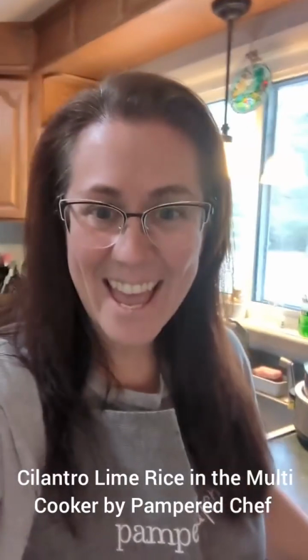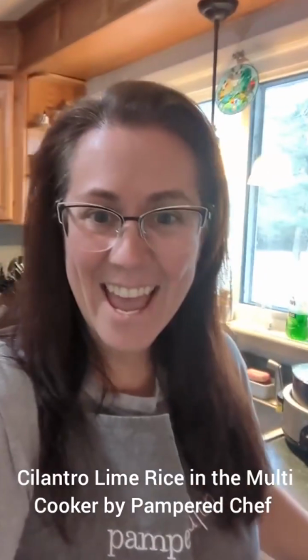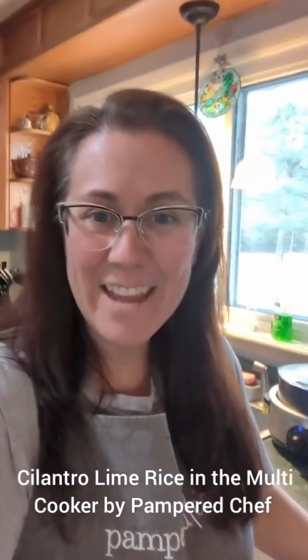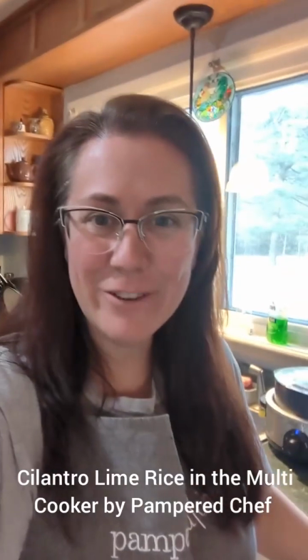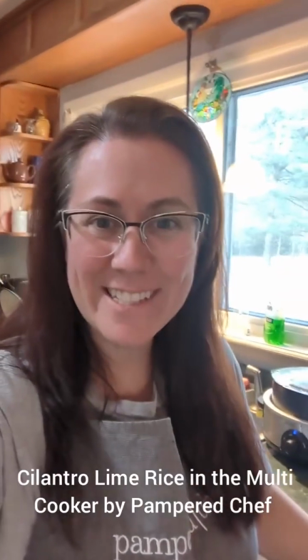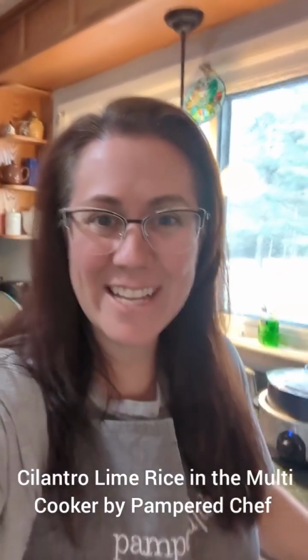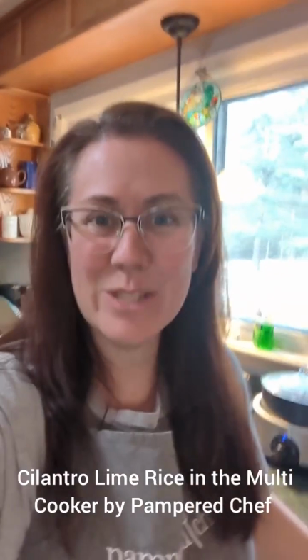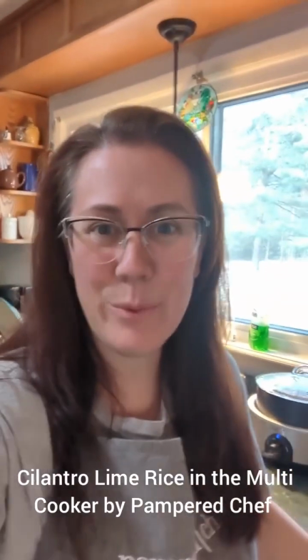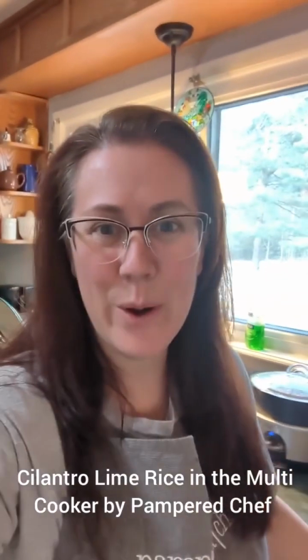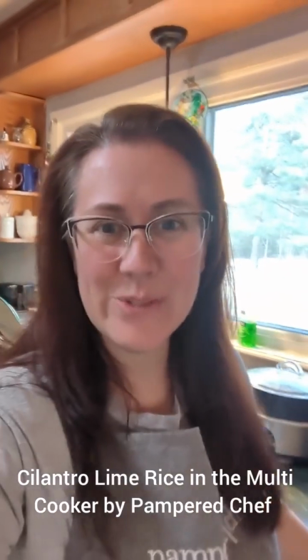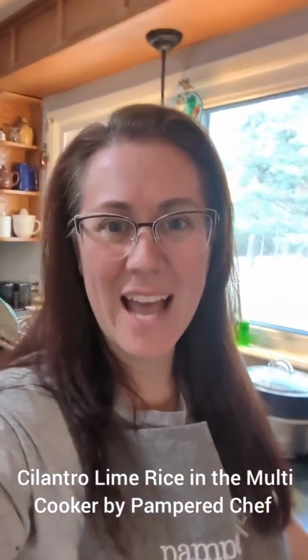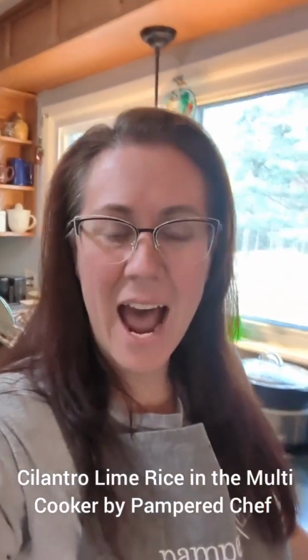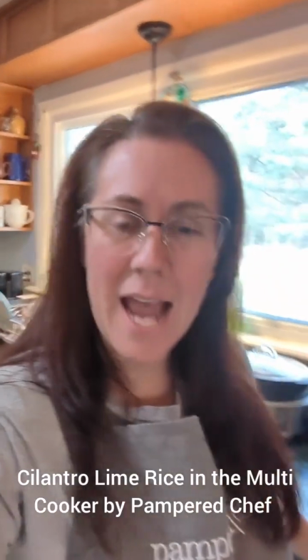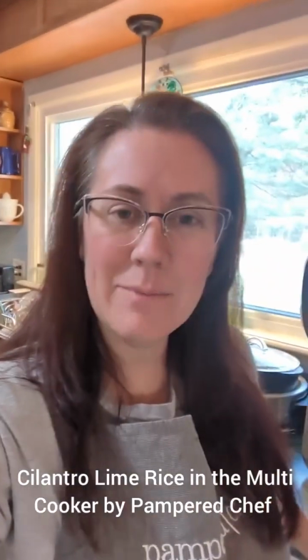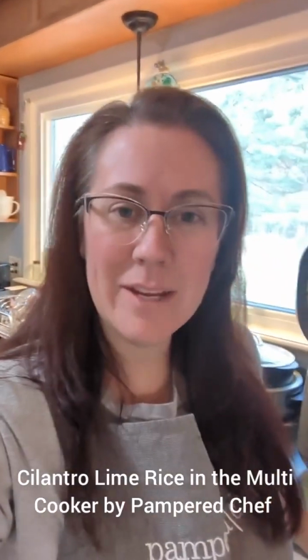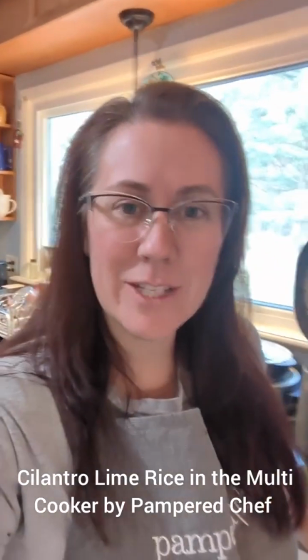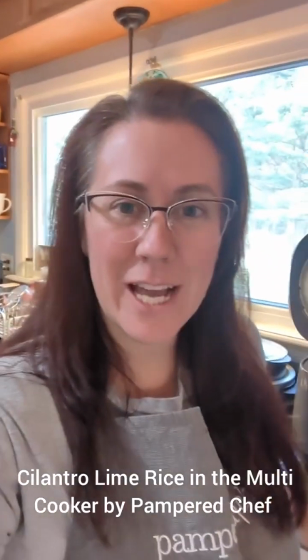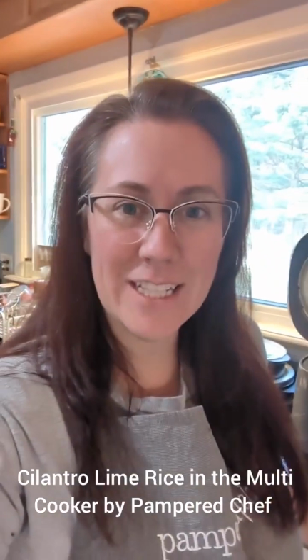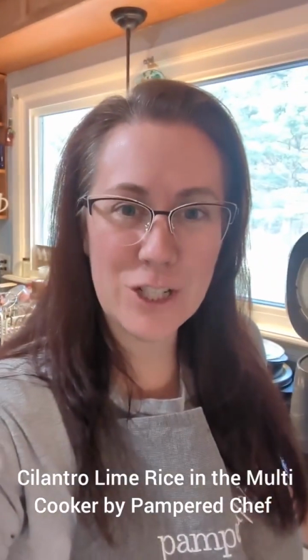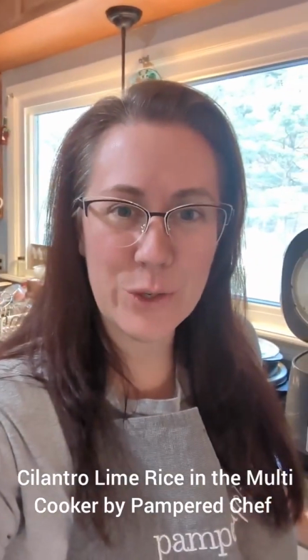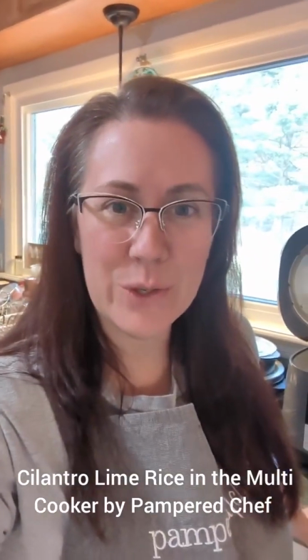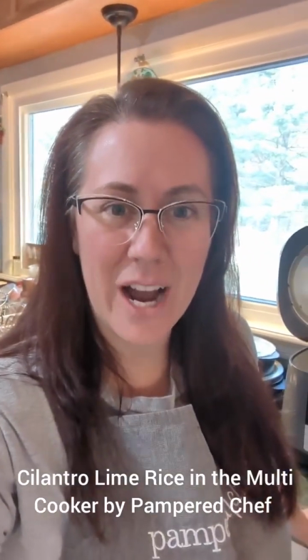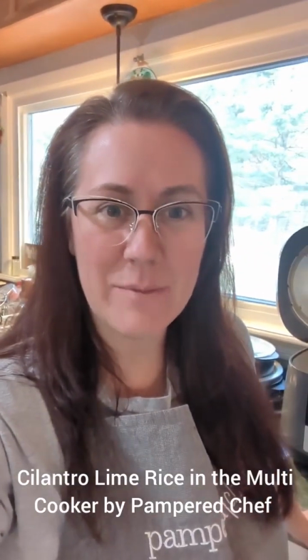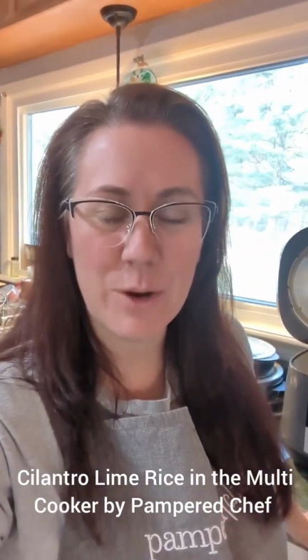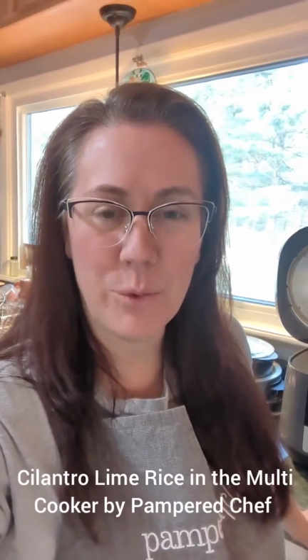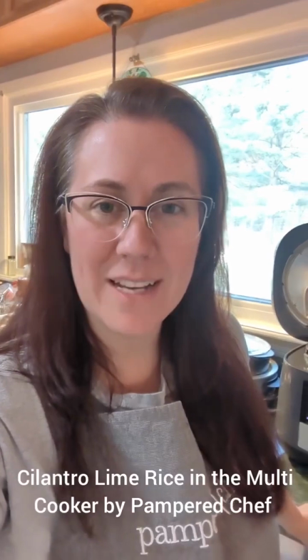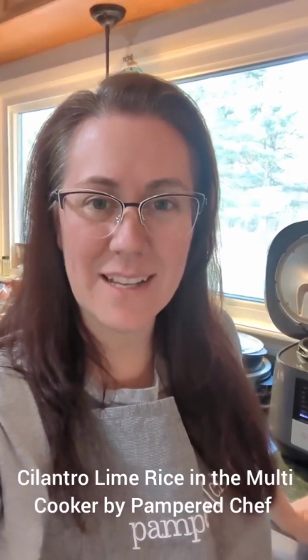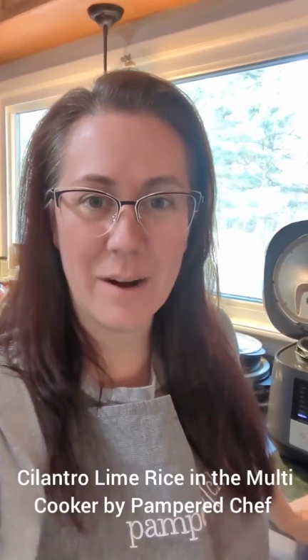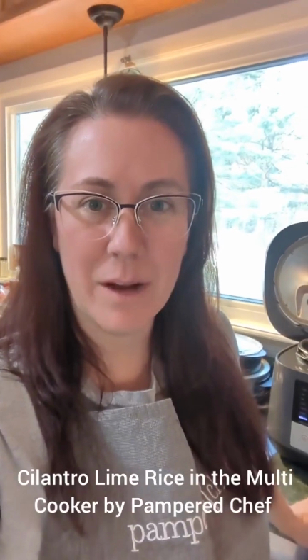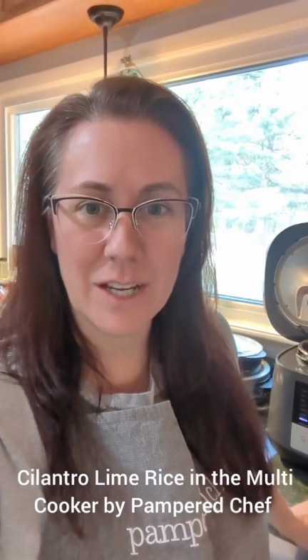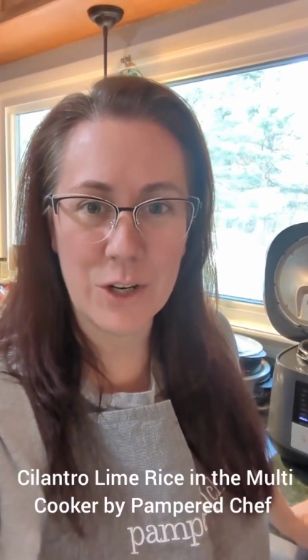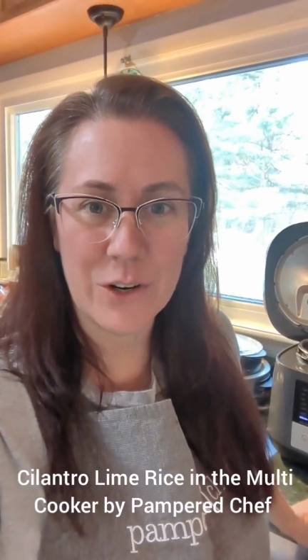Hey friends, it's Rose. I am here tonight to show you how to make rice in our multi-cooker.